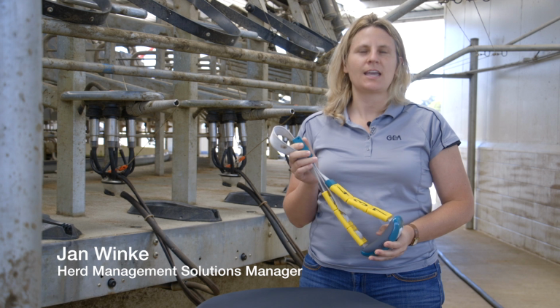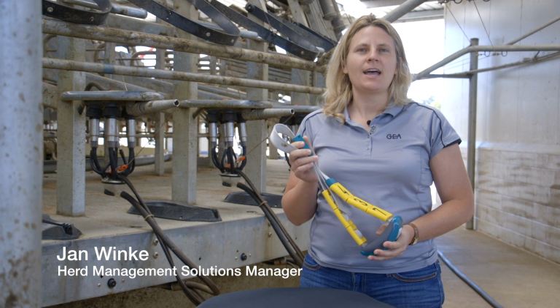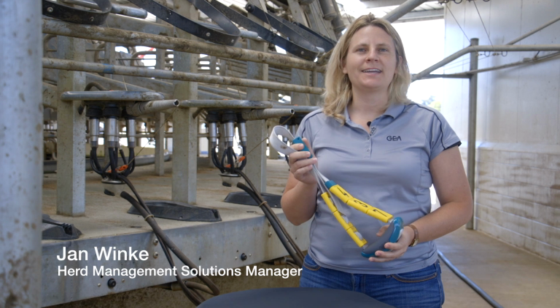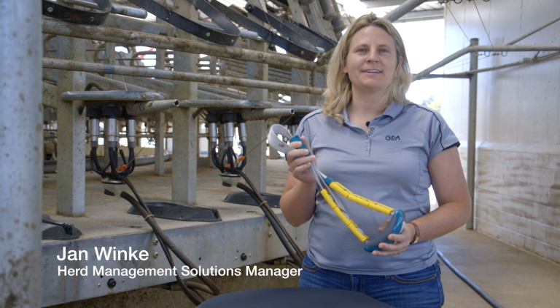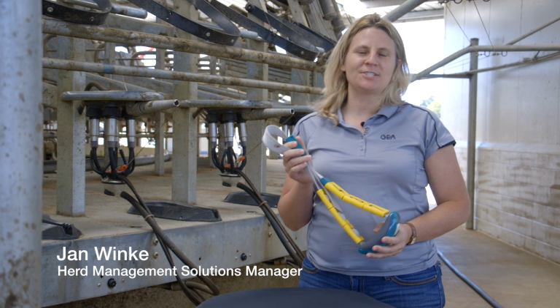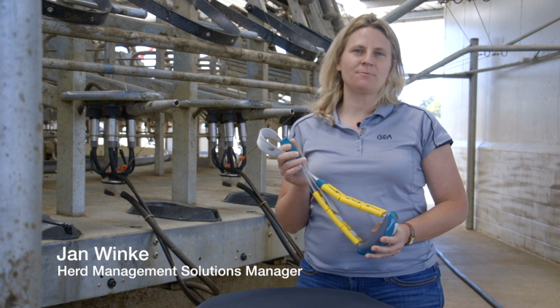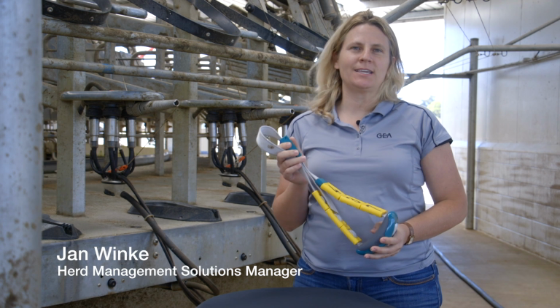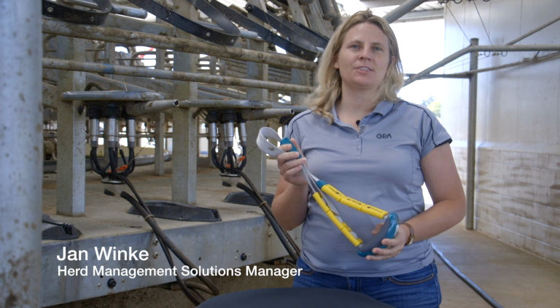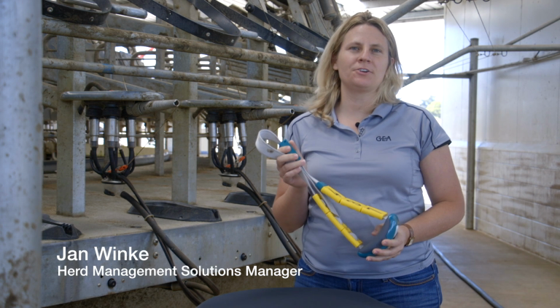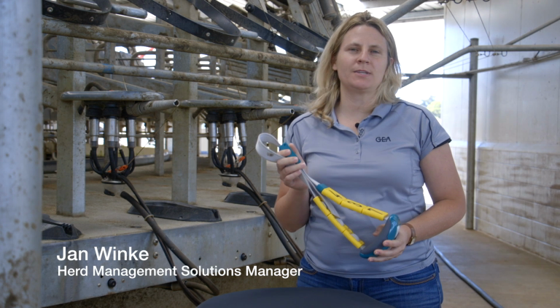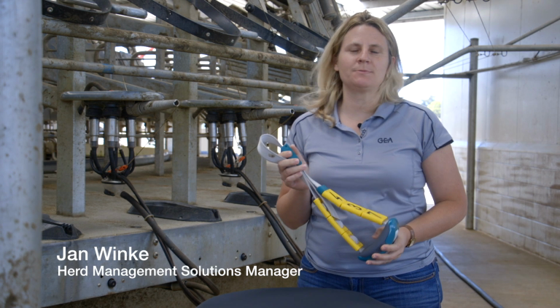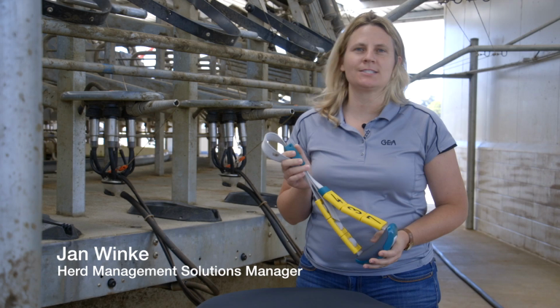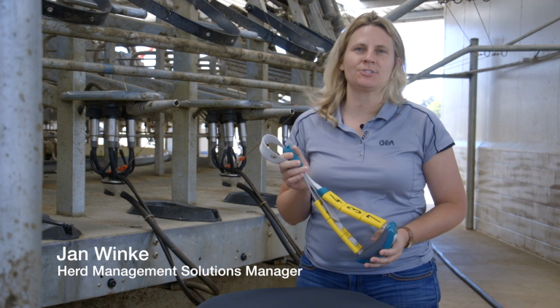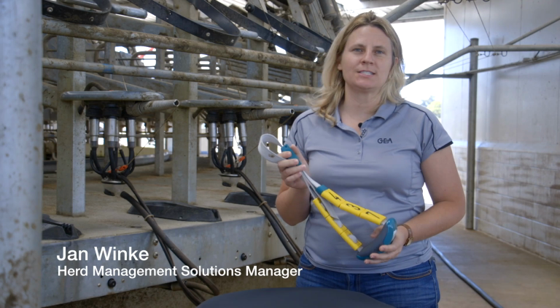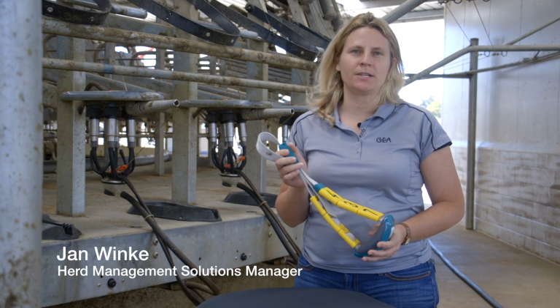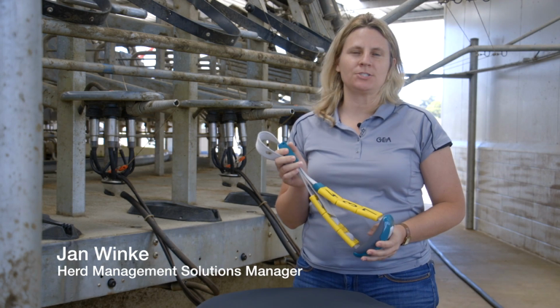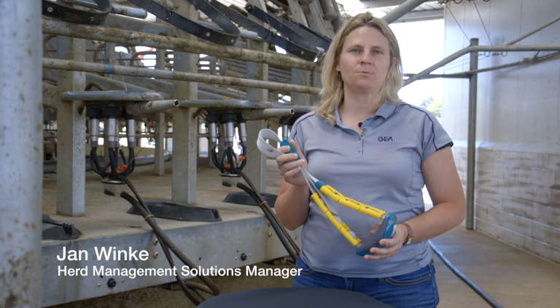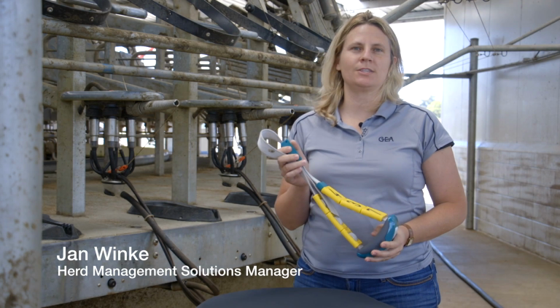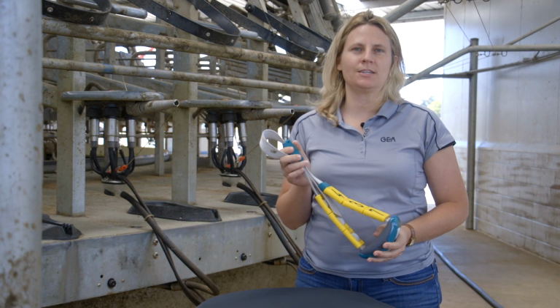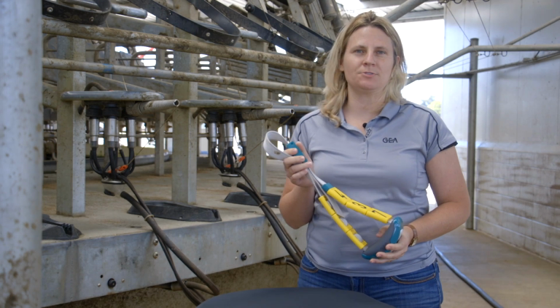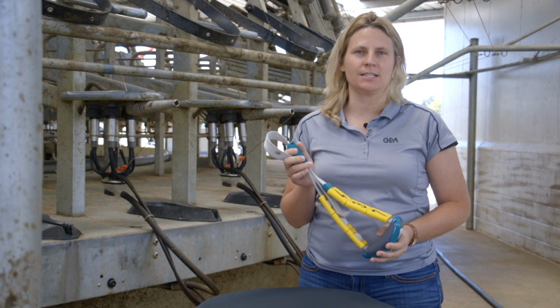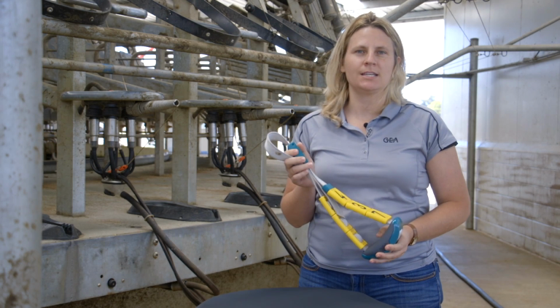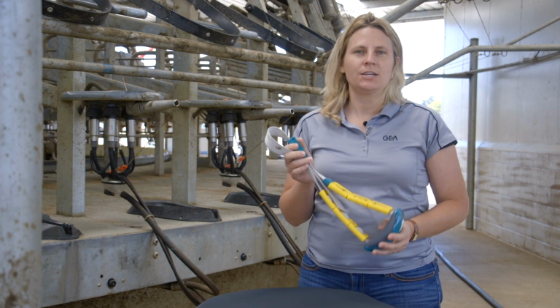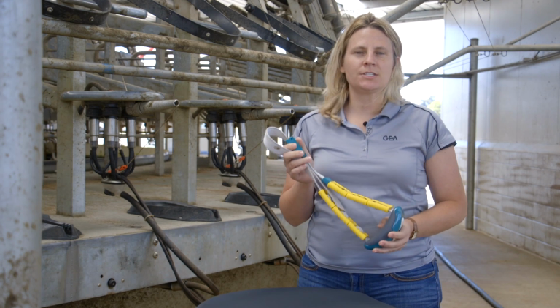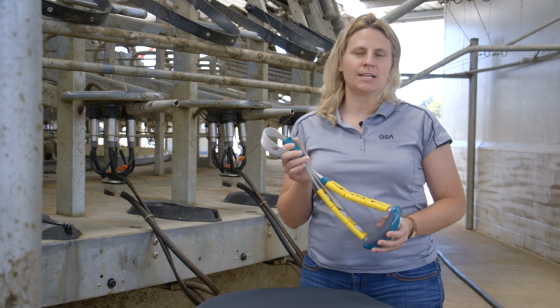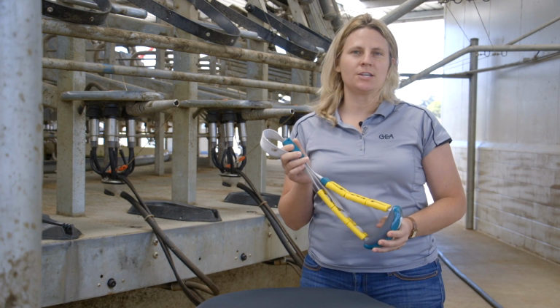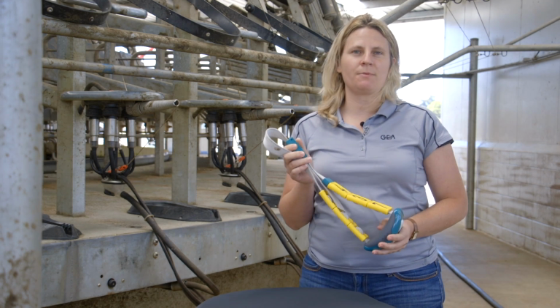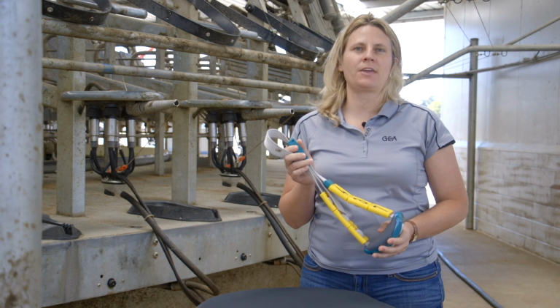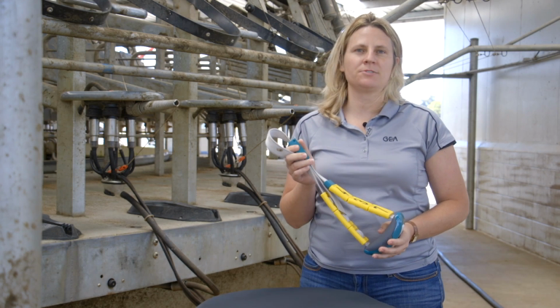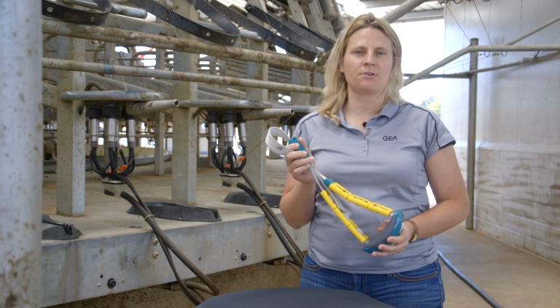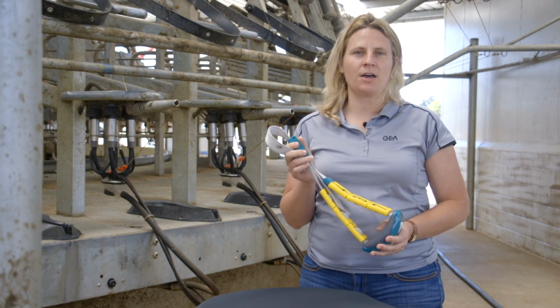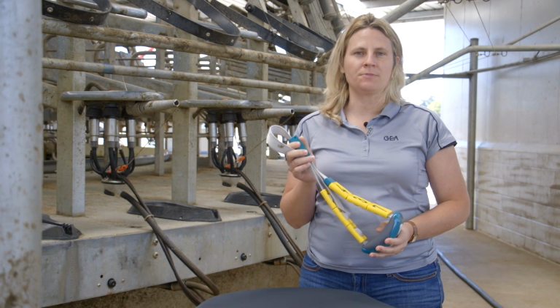Hi, I'm Jan Winkie, the Herd Management Solutions Manager with GEA New Zealand, here today to talk about the Cow Scout Collar.